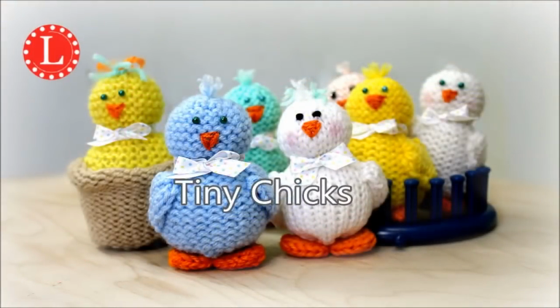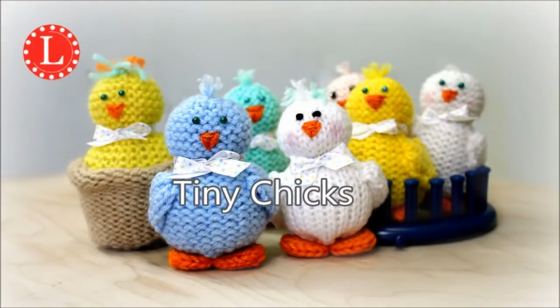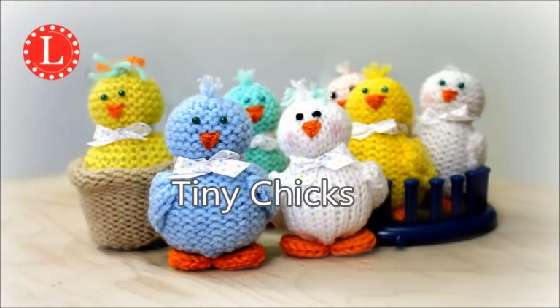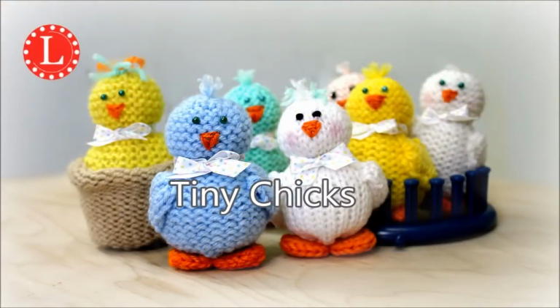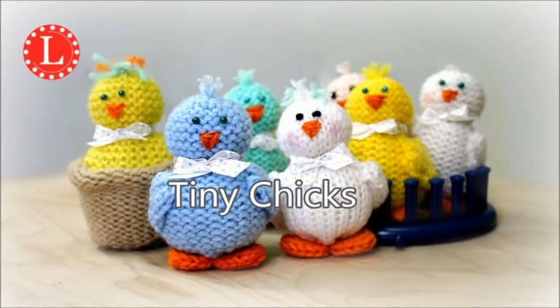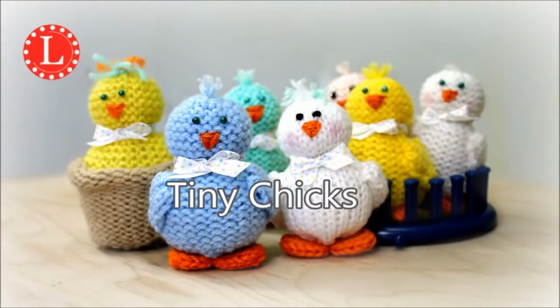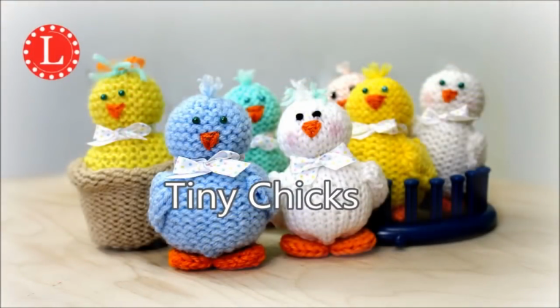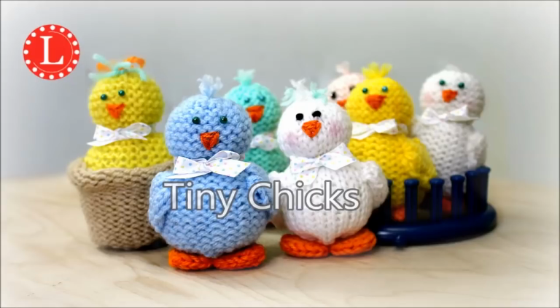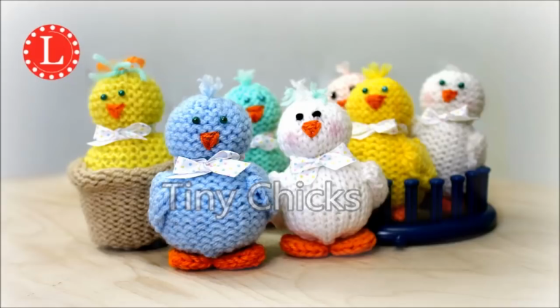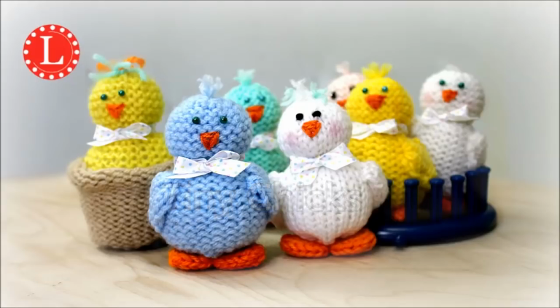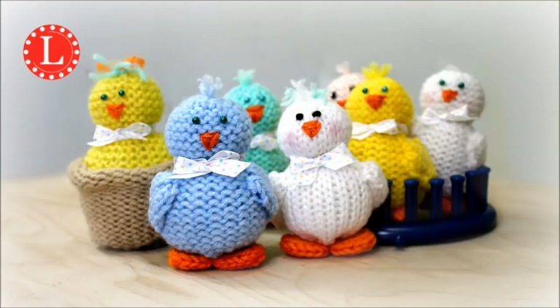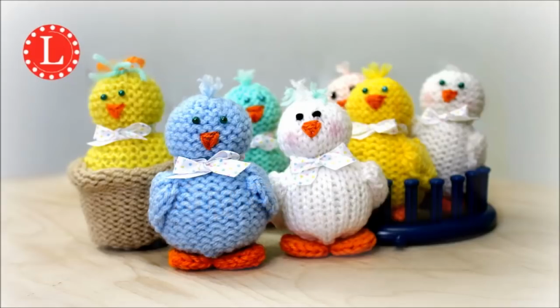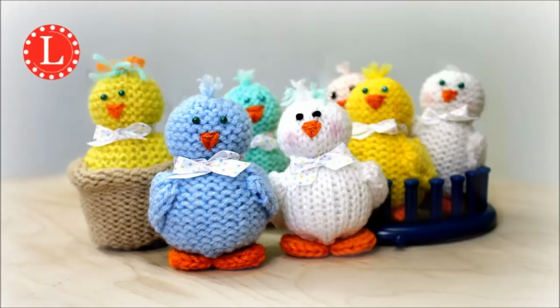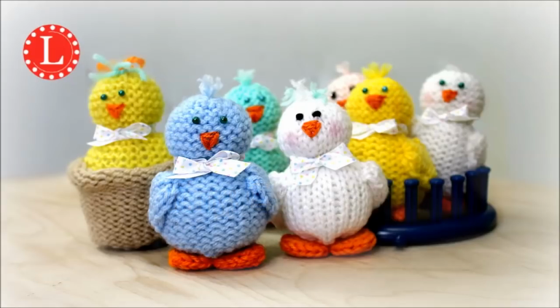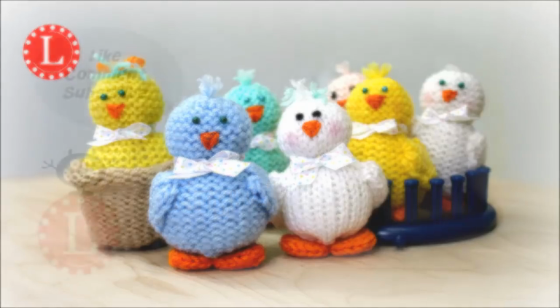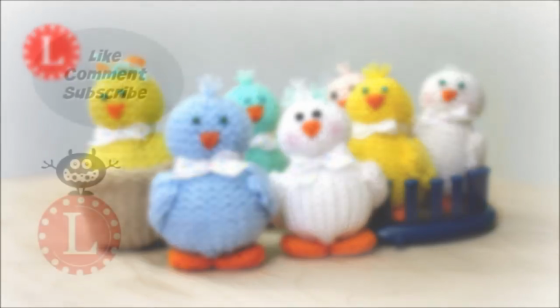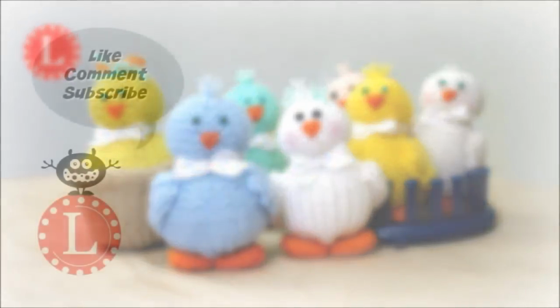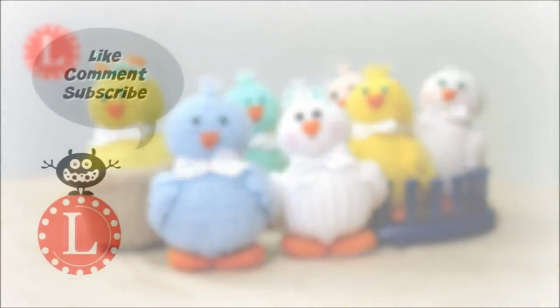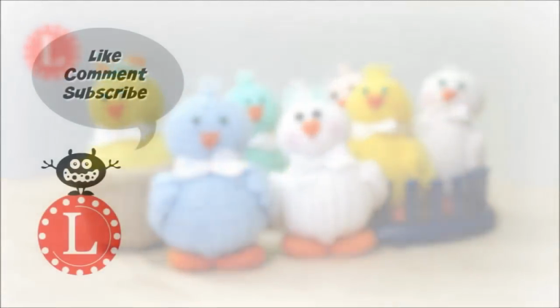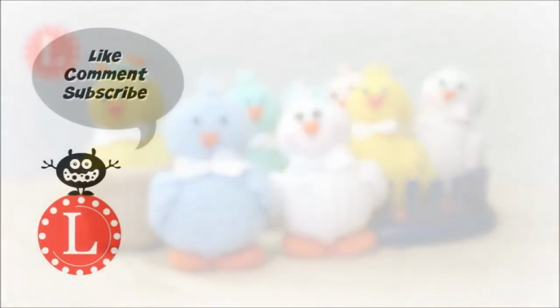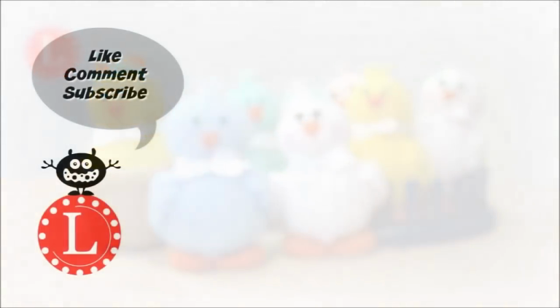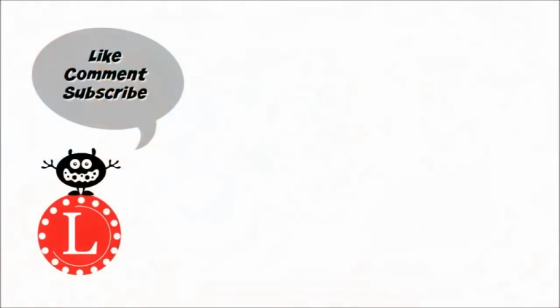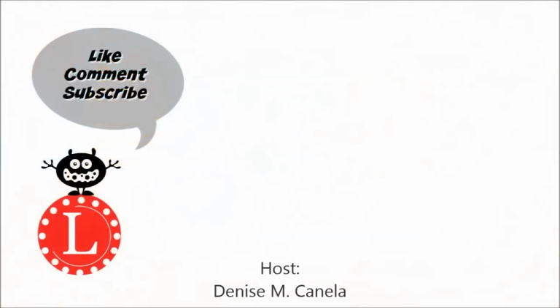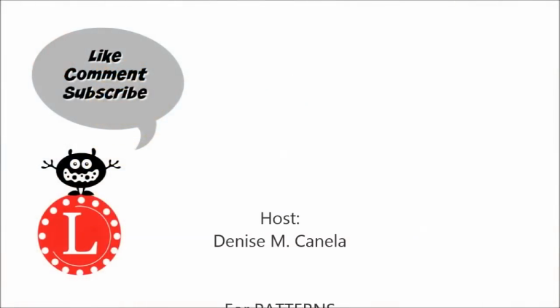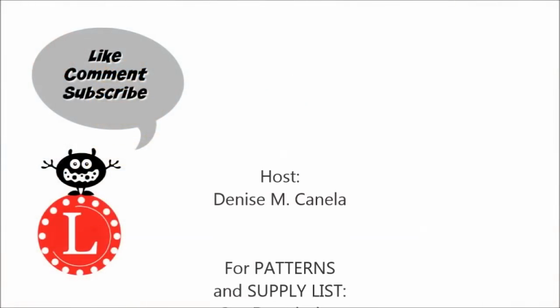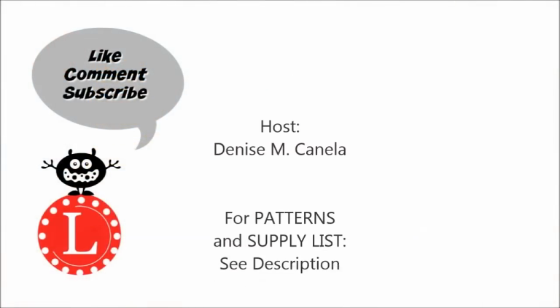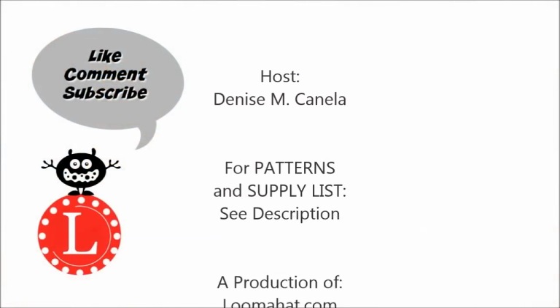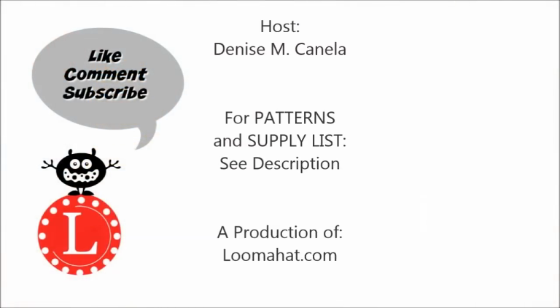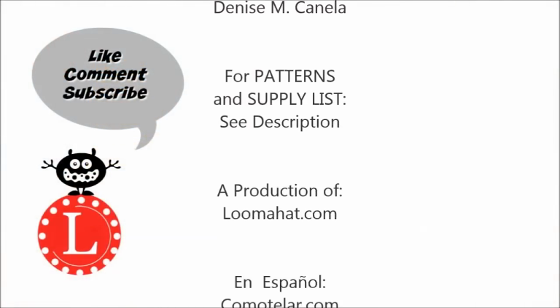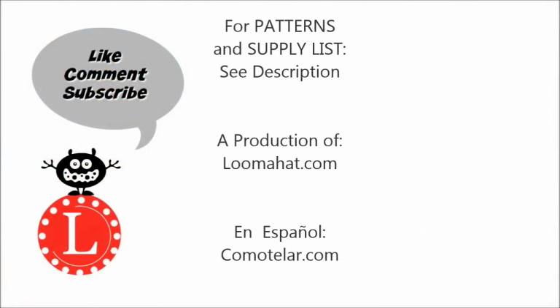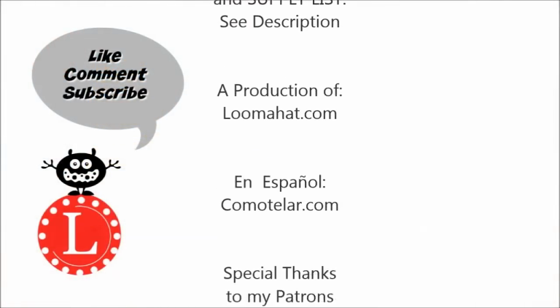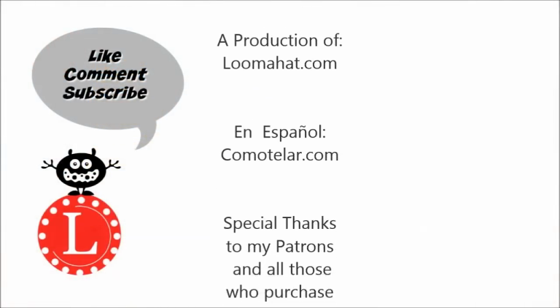Like and share the video if you liked it. Don't forget to comment, and if you haven't already done so, subscribe.